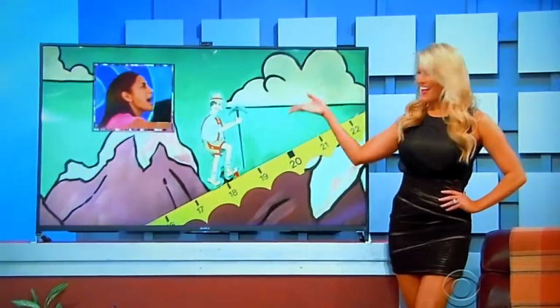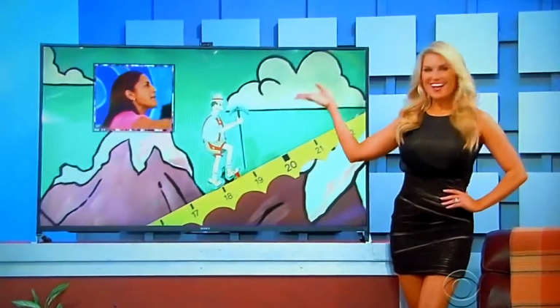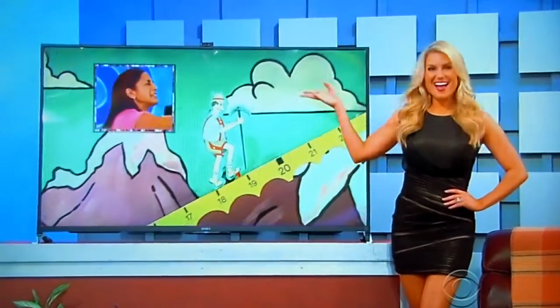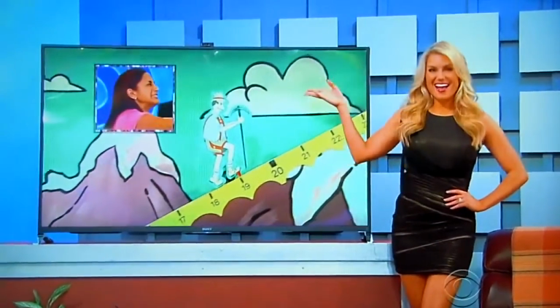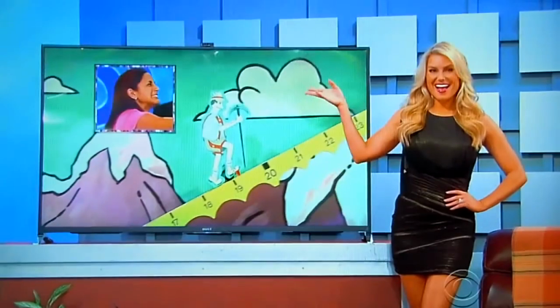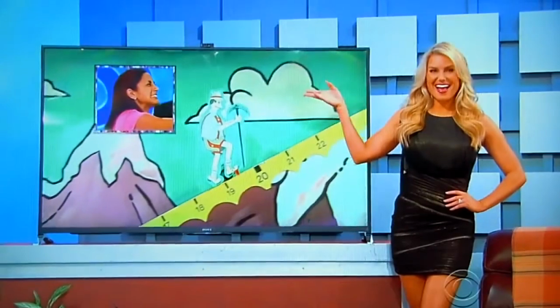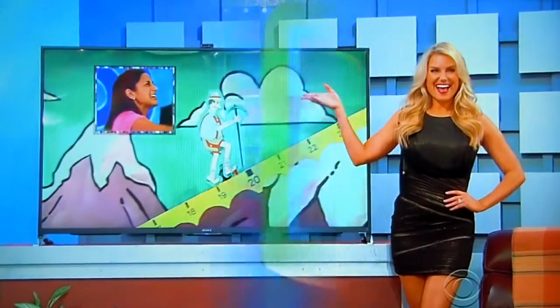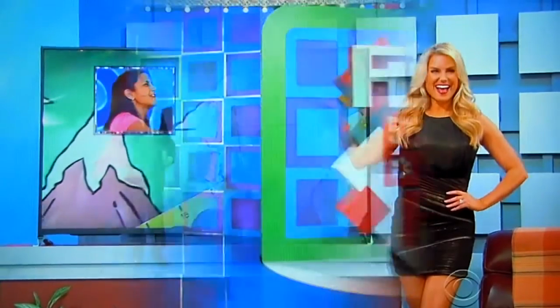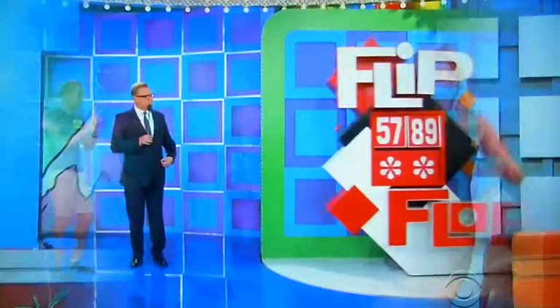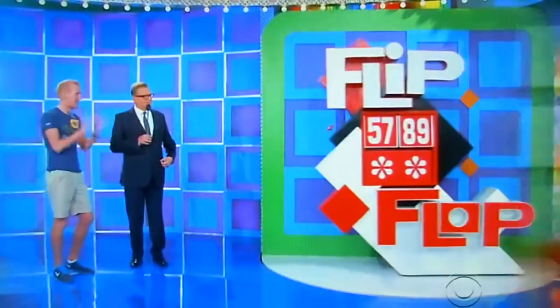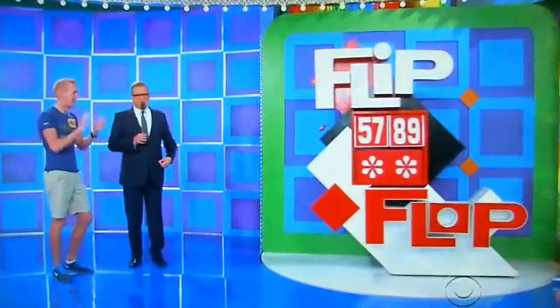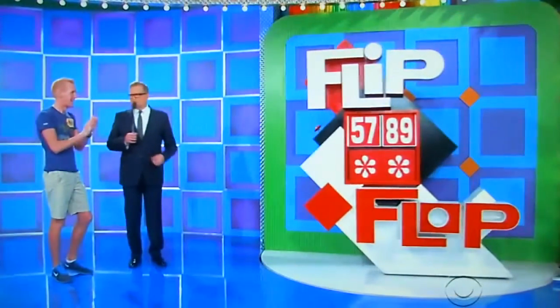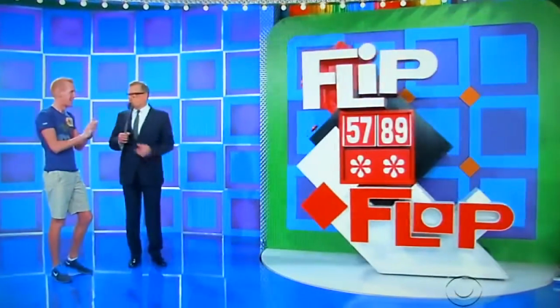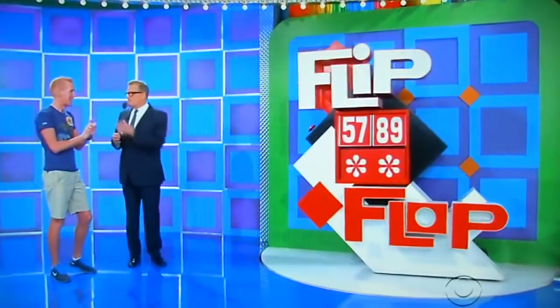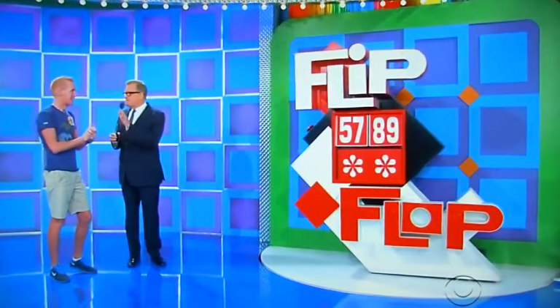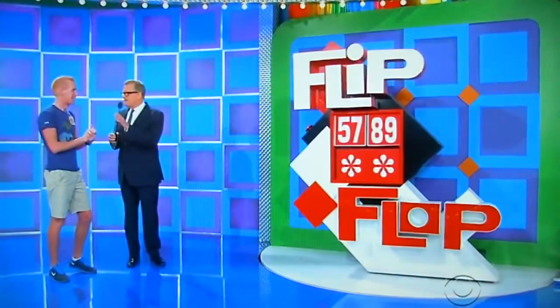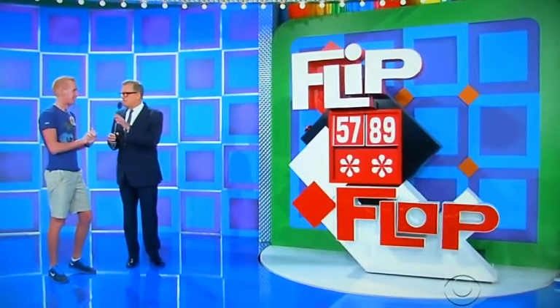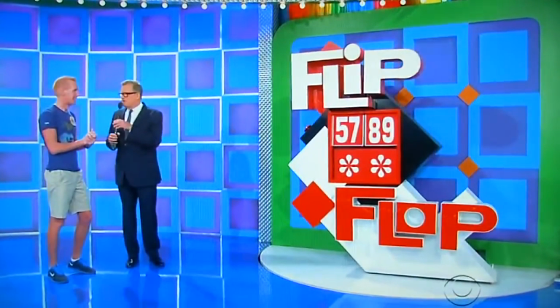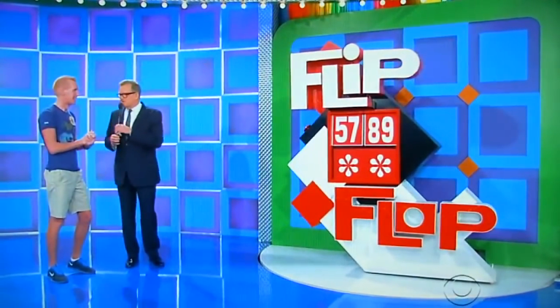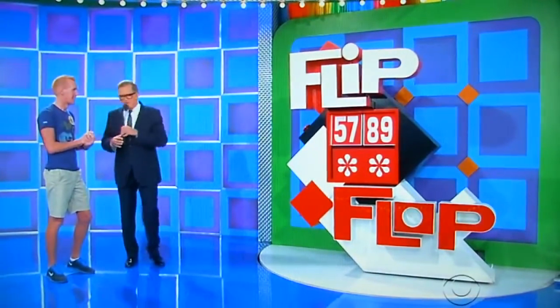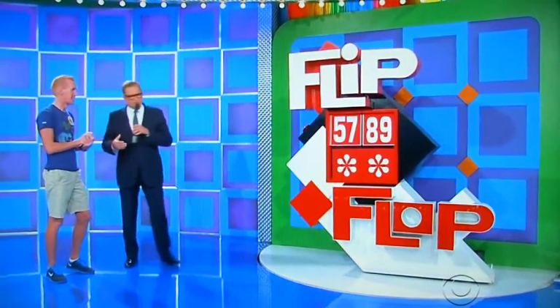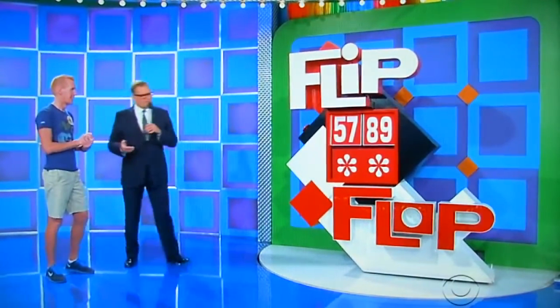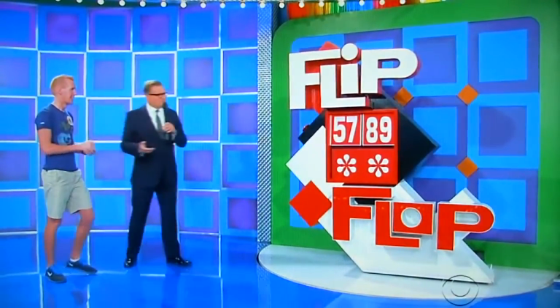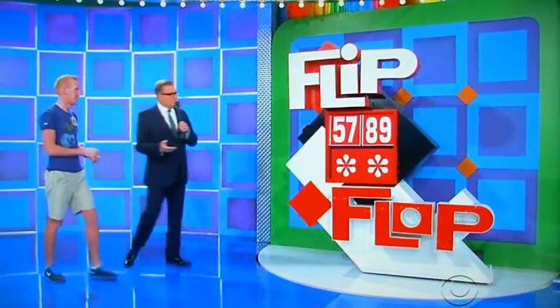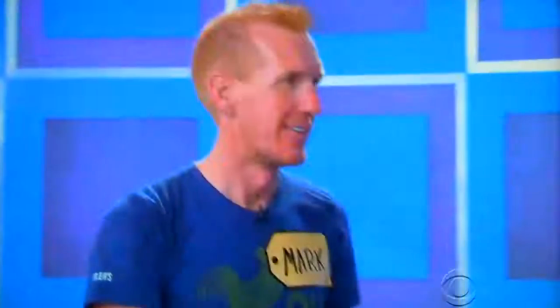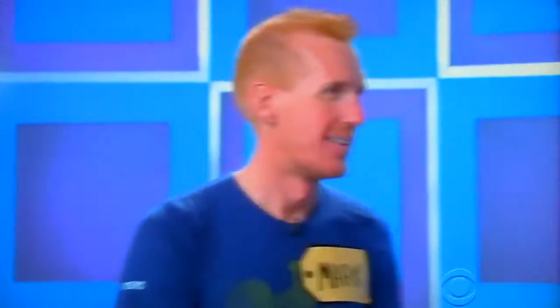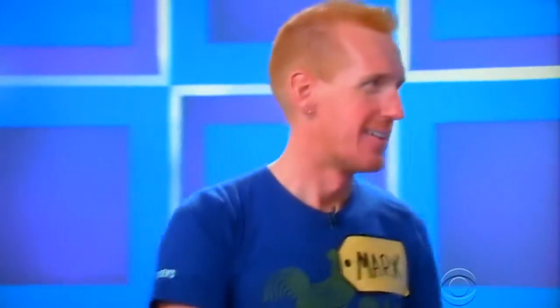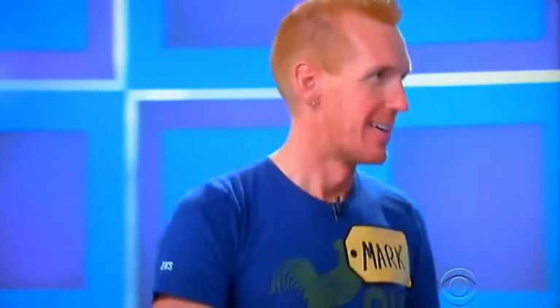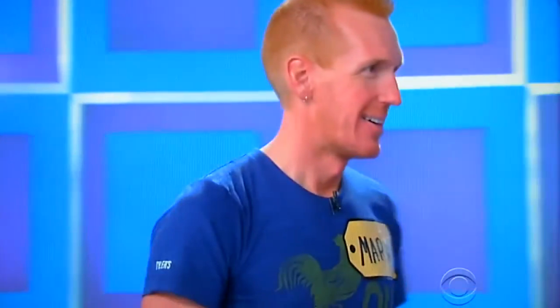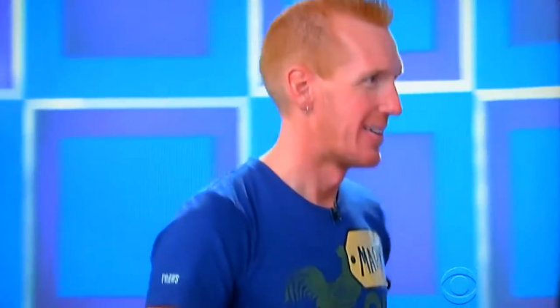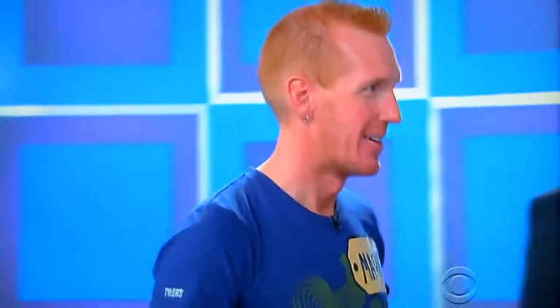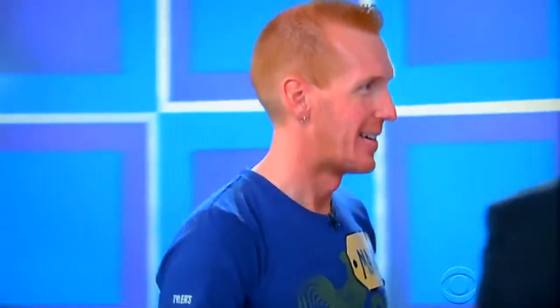Thank you, Rachel. Thank you, George. Super easy game, Mark. Come on over here. It's called Flip Flop. This is the game we're going to be playing.